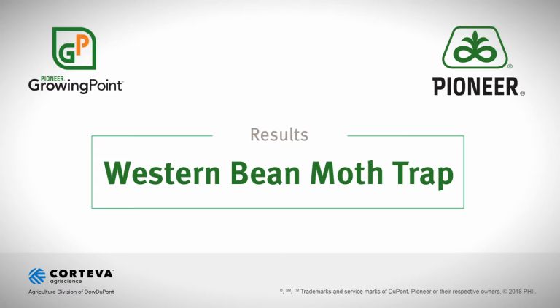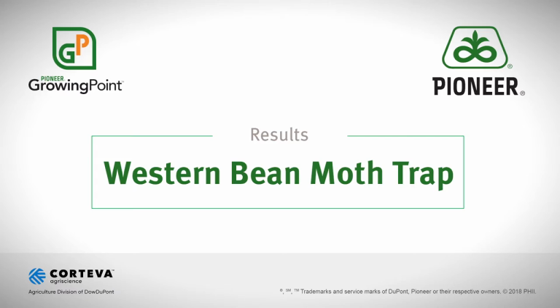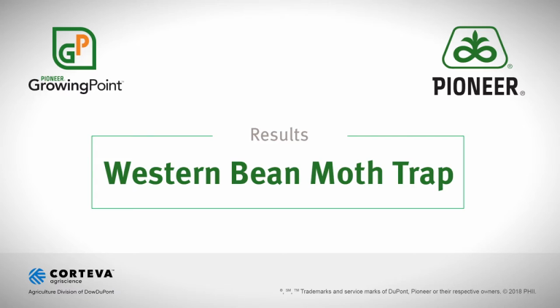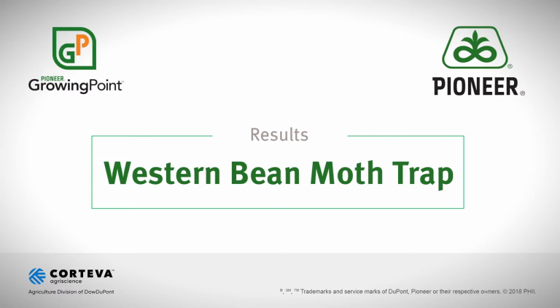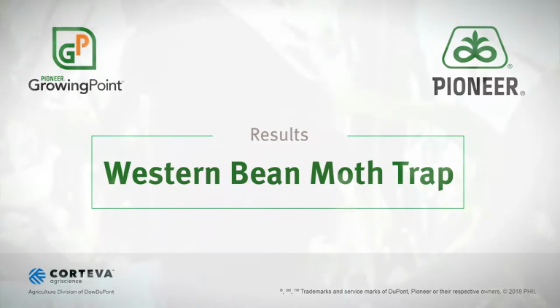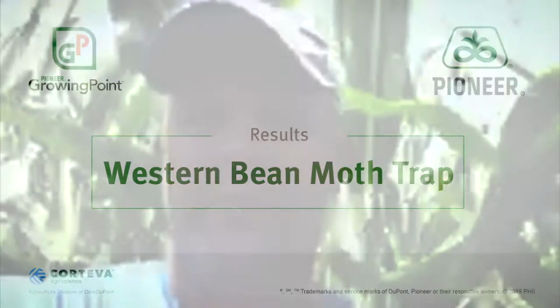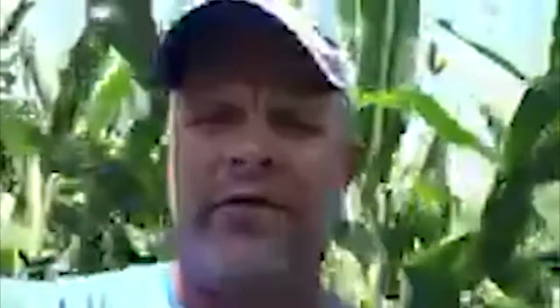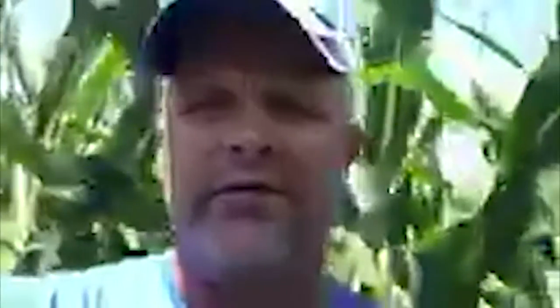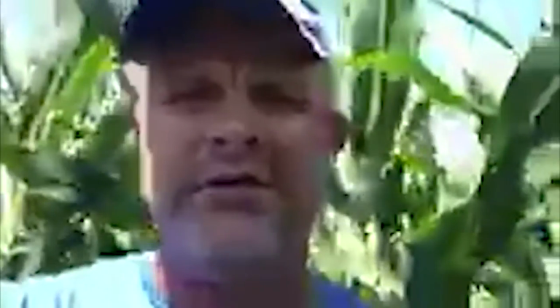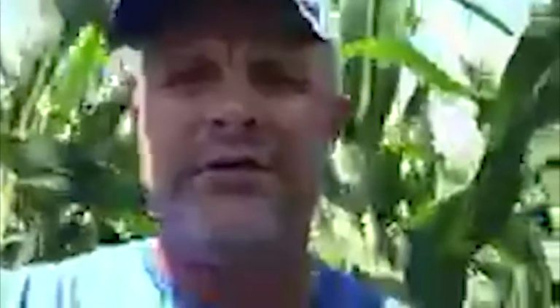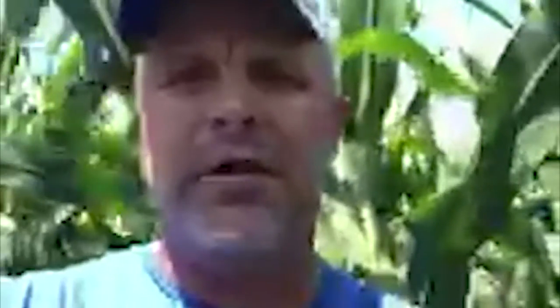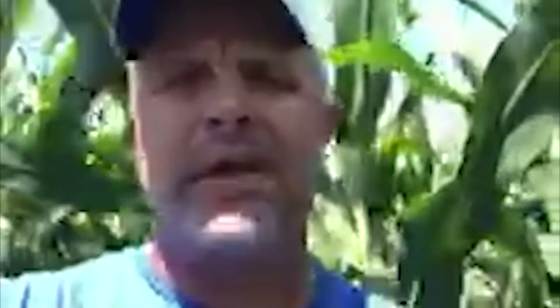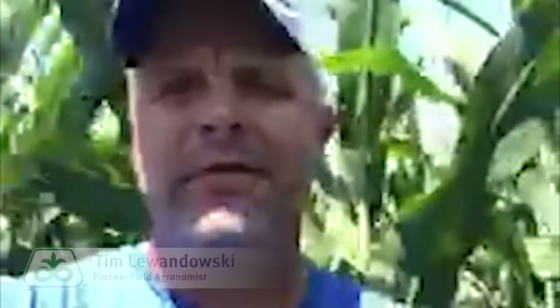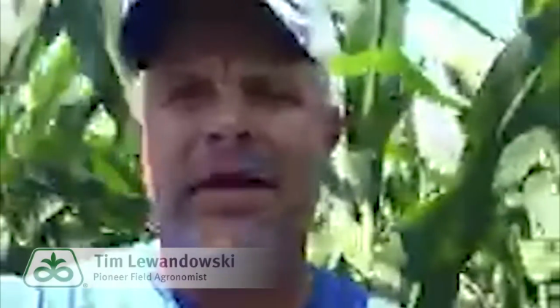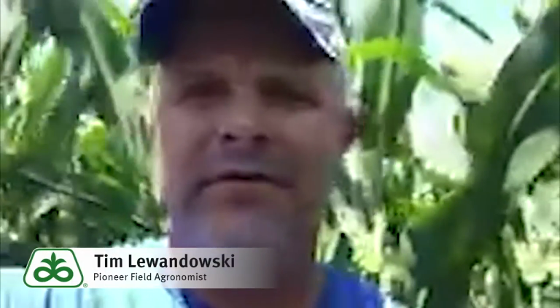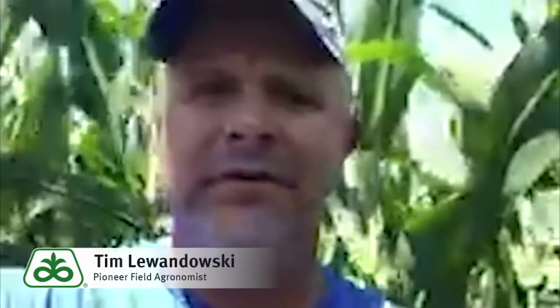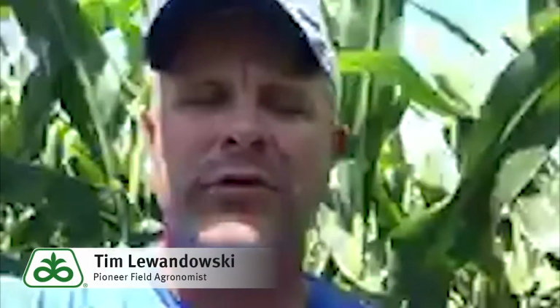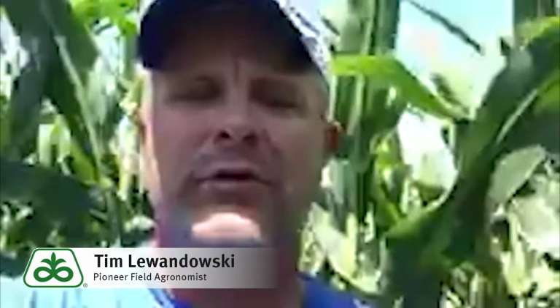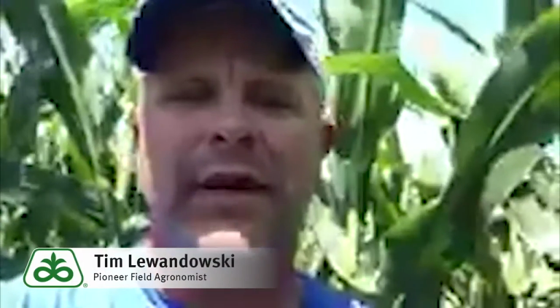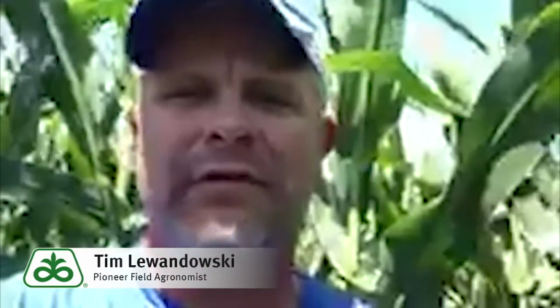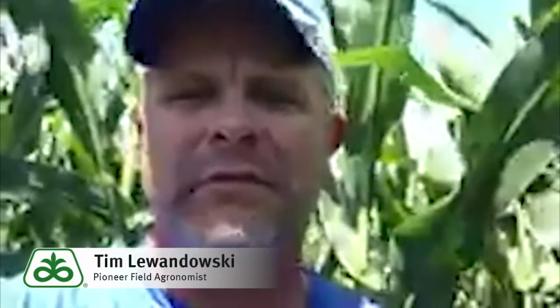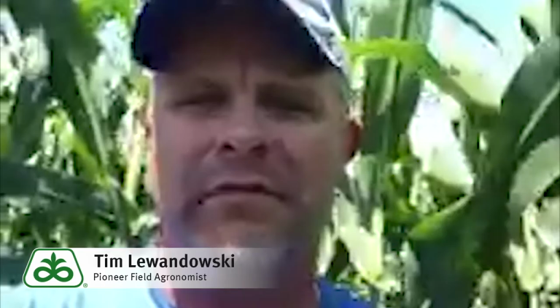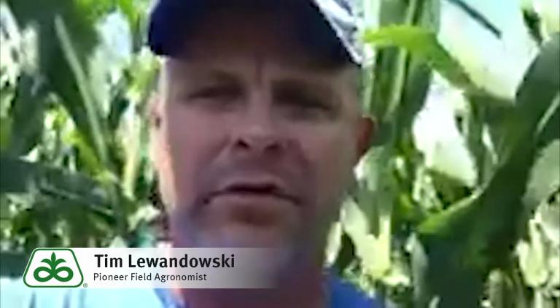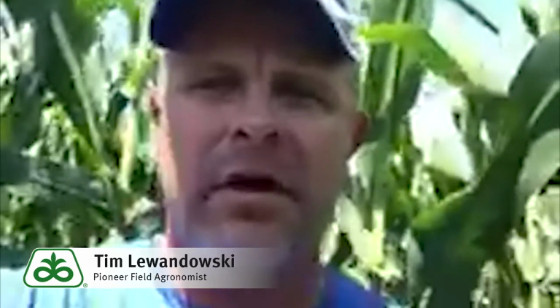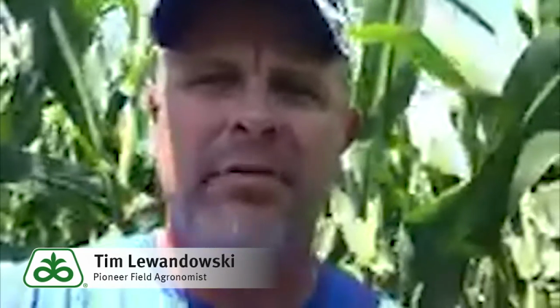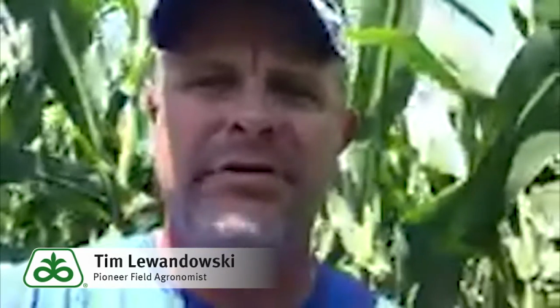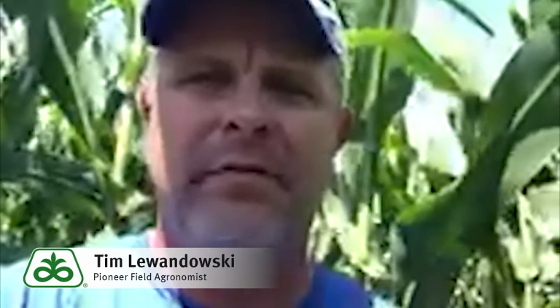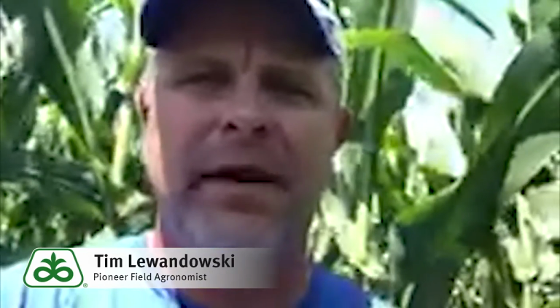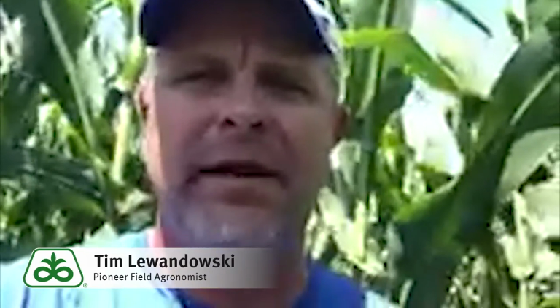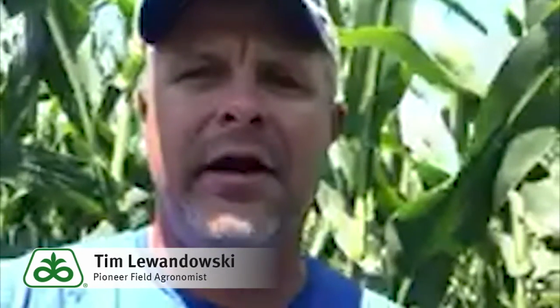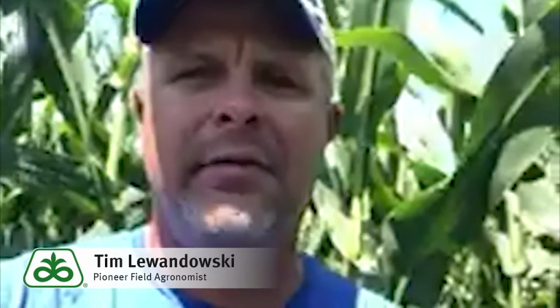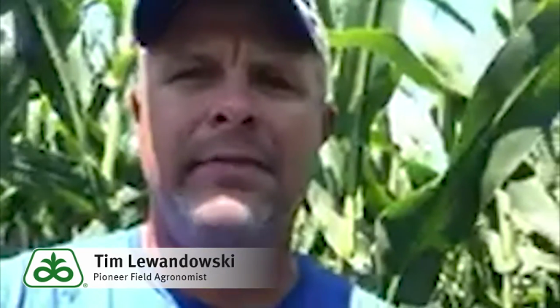Greetings from north central Nebraska. My name is Tim Lewandowski. I'm a field agronomist for Pioneer Hybrid.